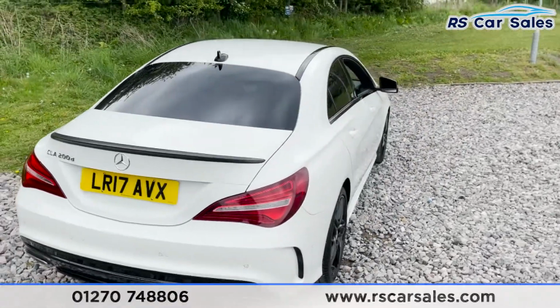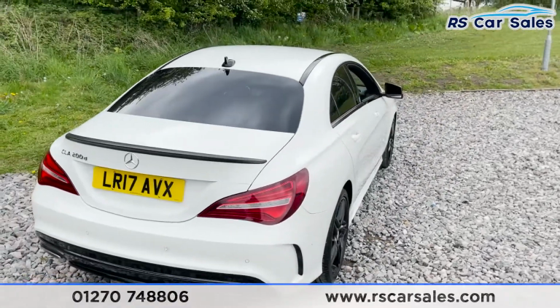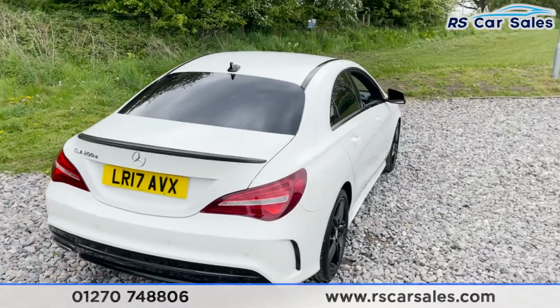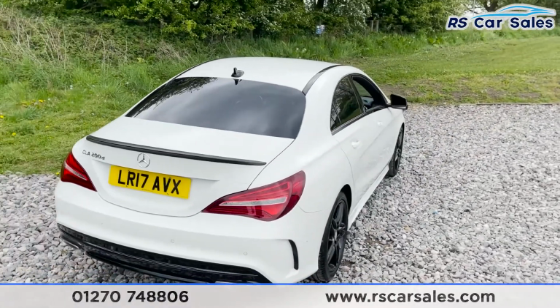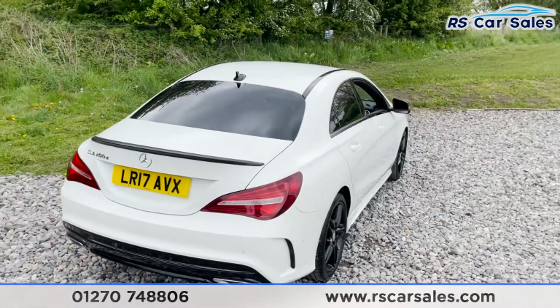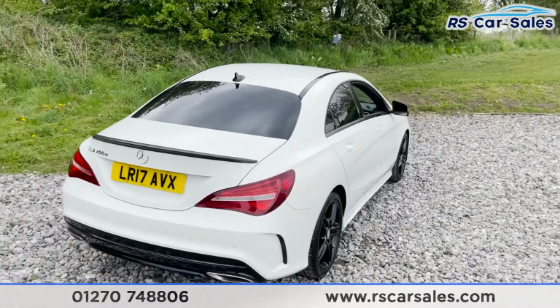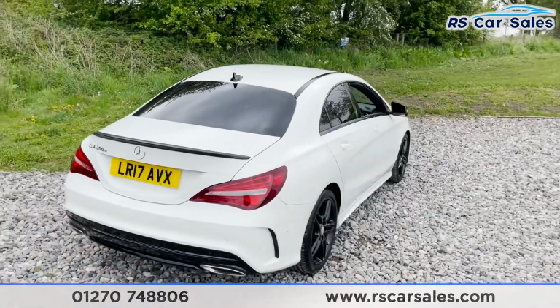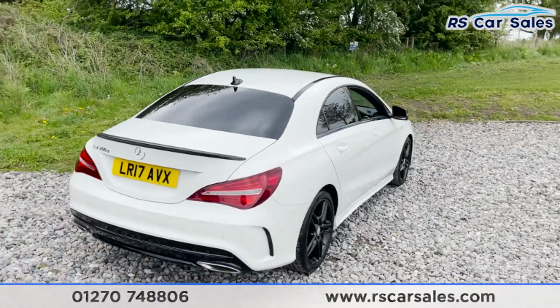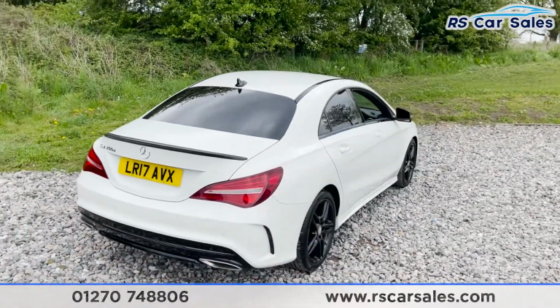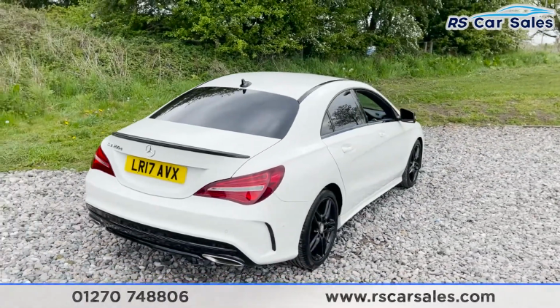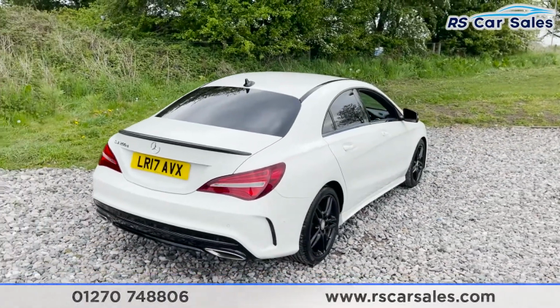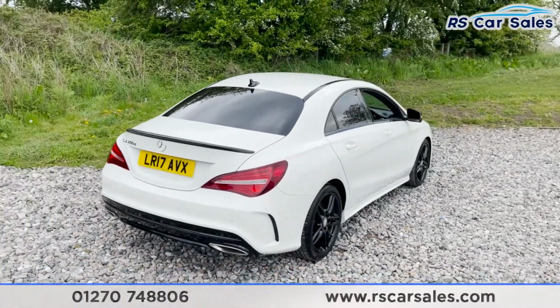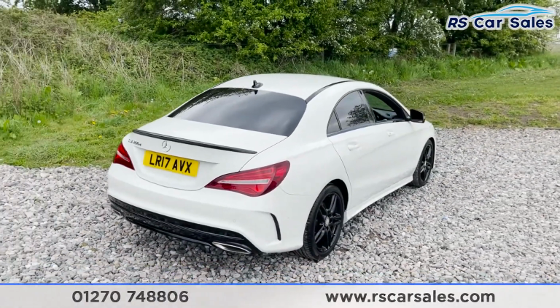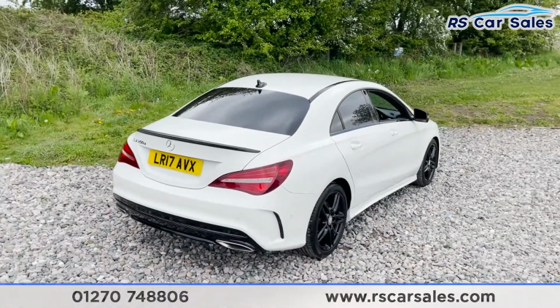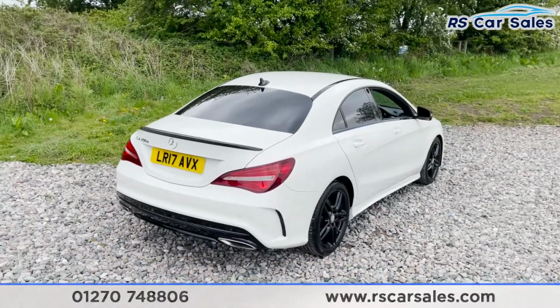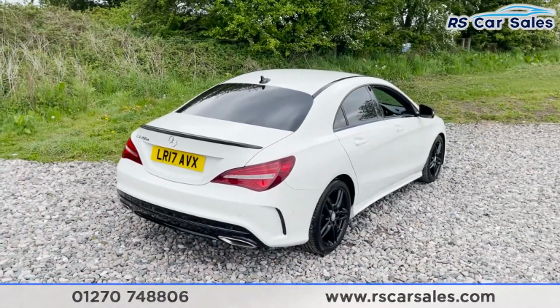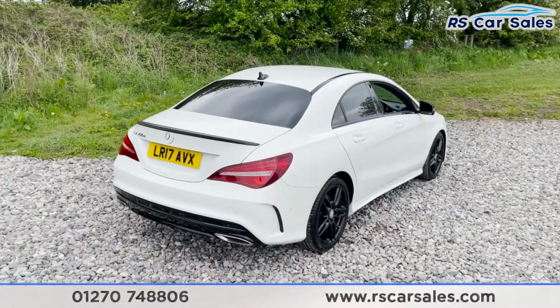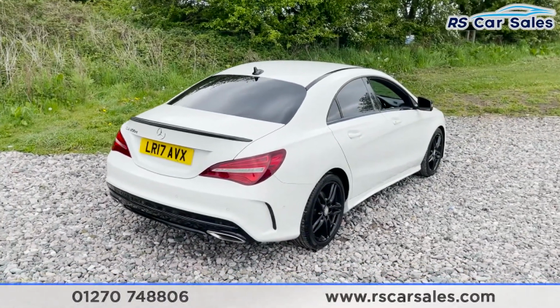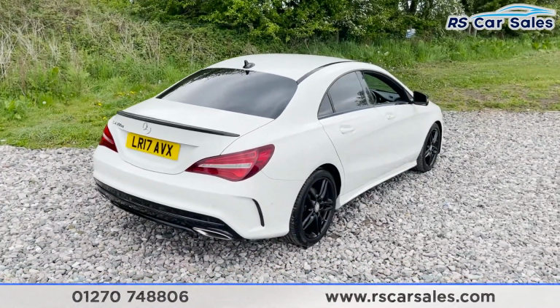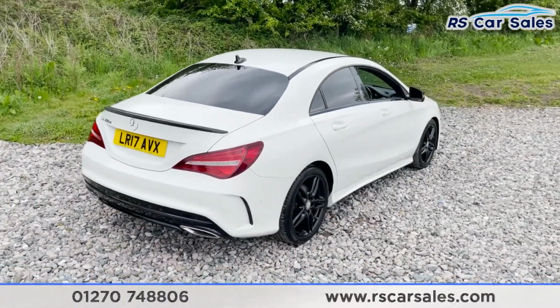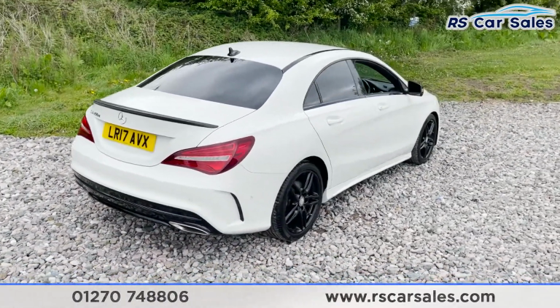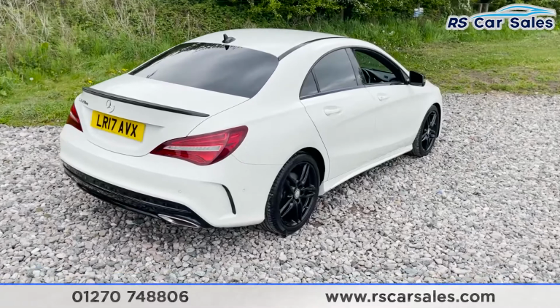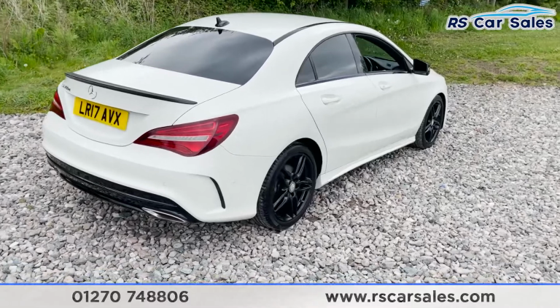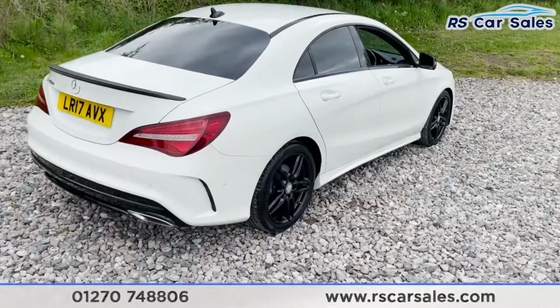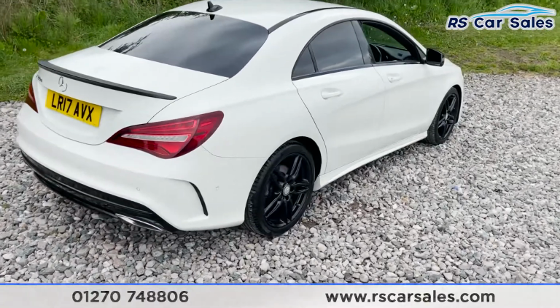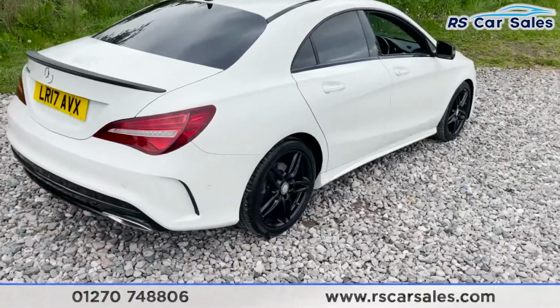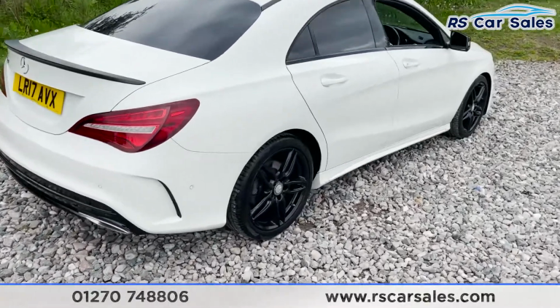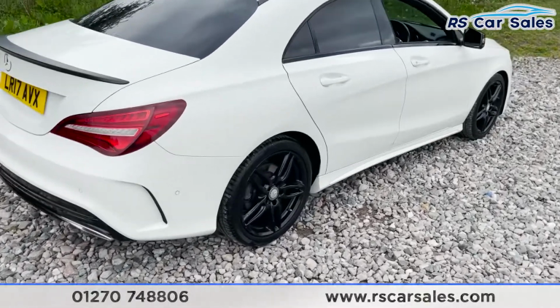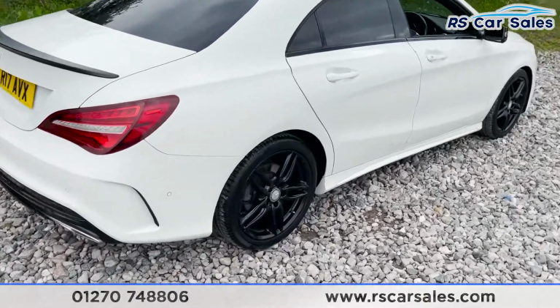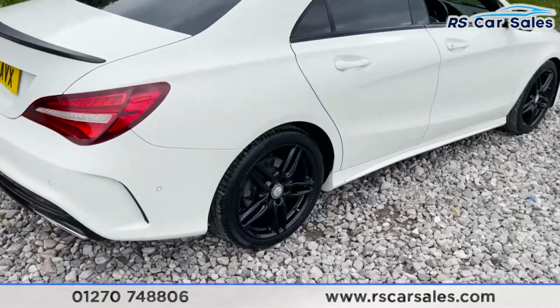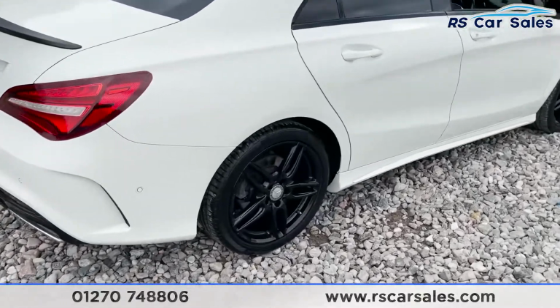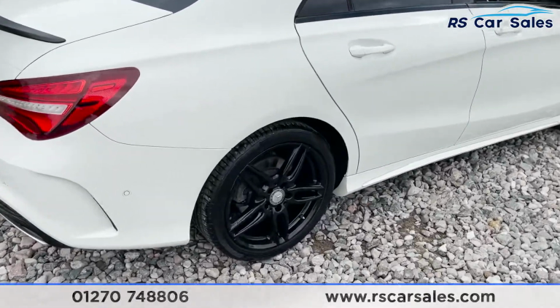As you can tell, the vehicle is free from any major marks, dents or scratches. Here's a look at that last alloy wheel.